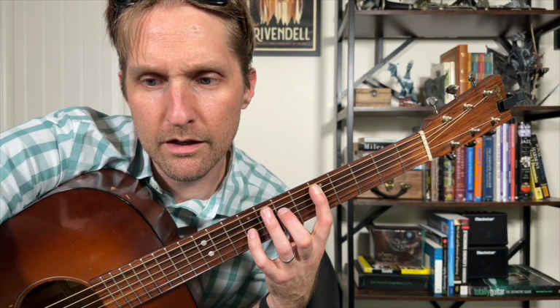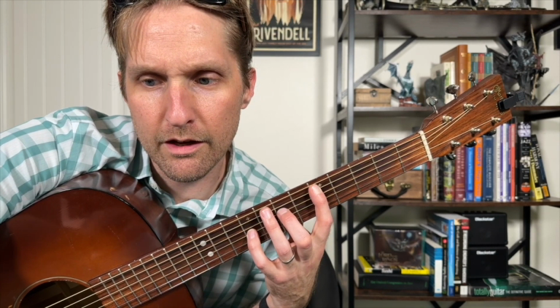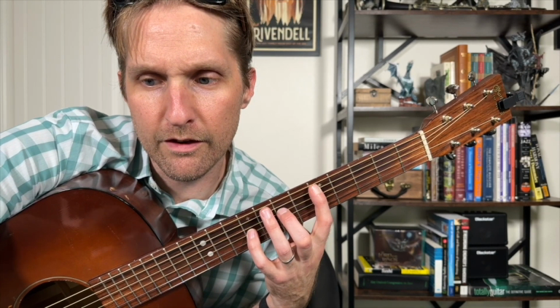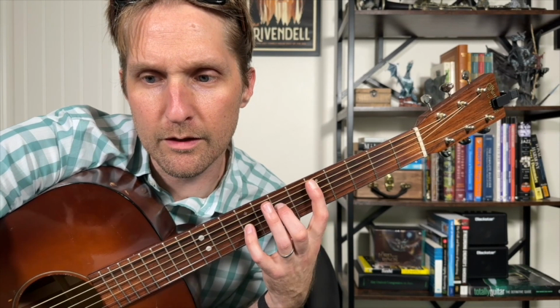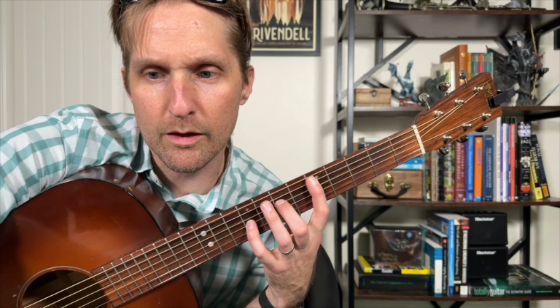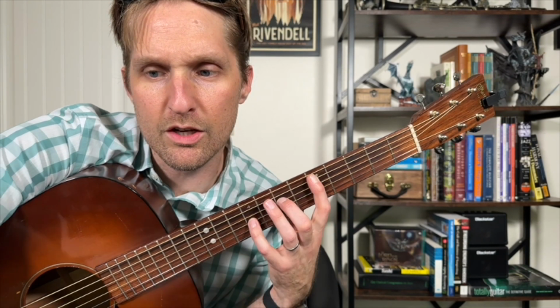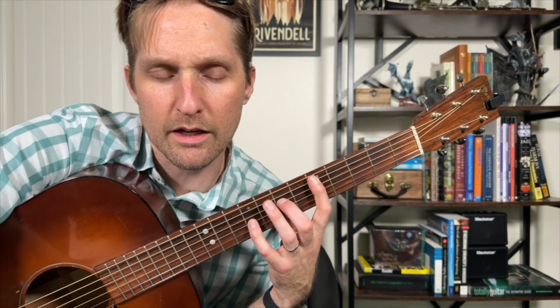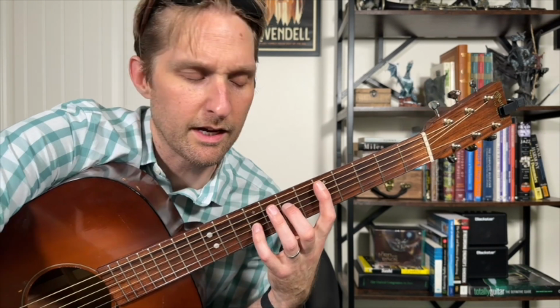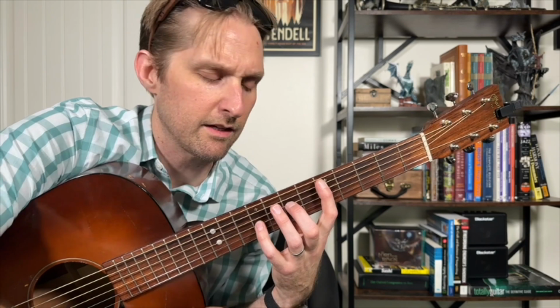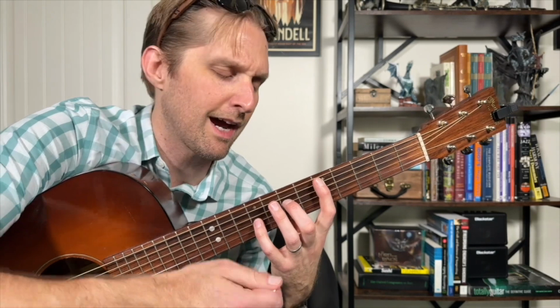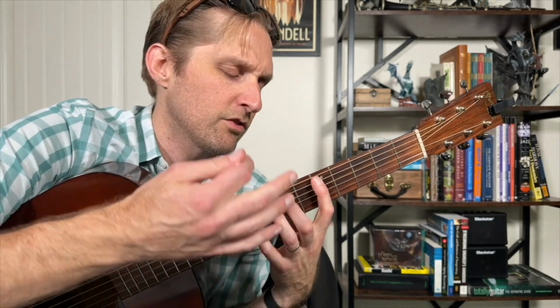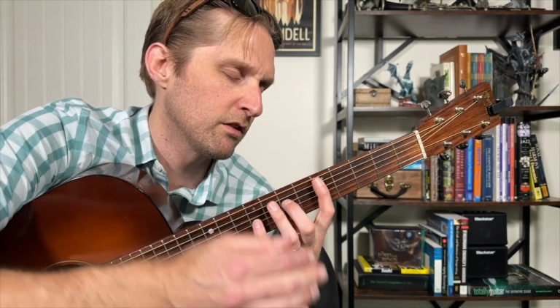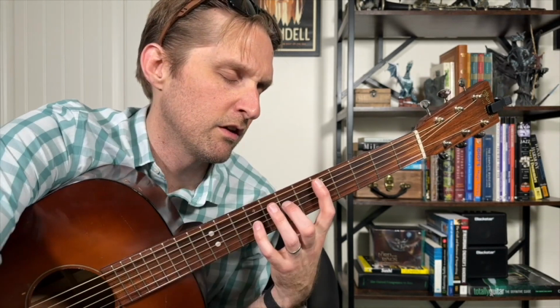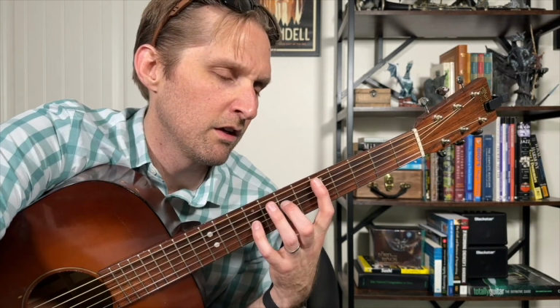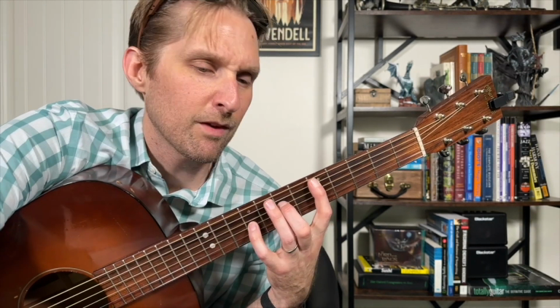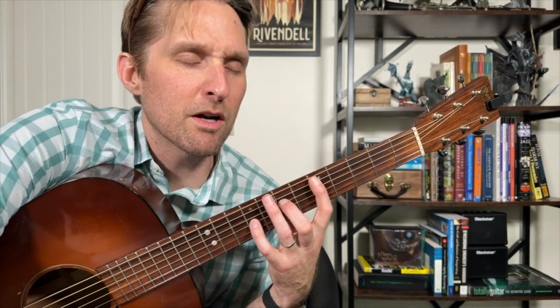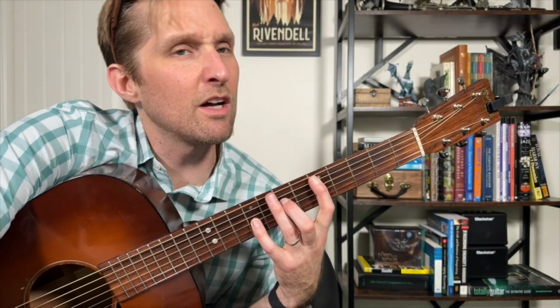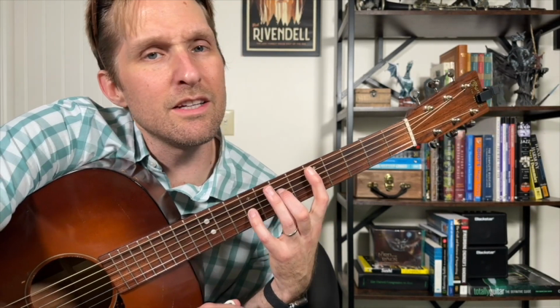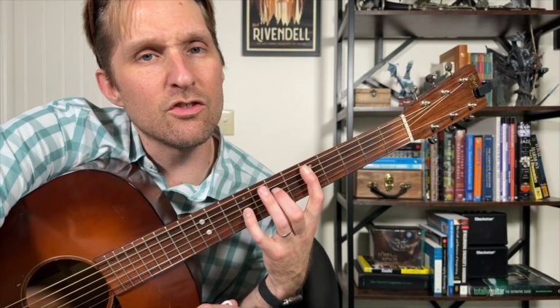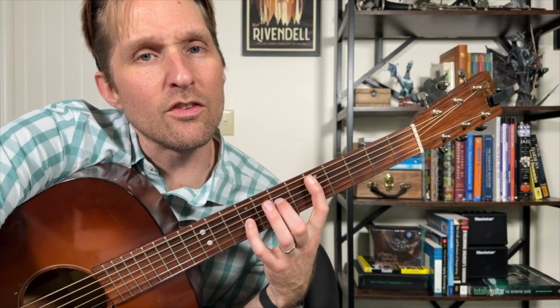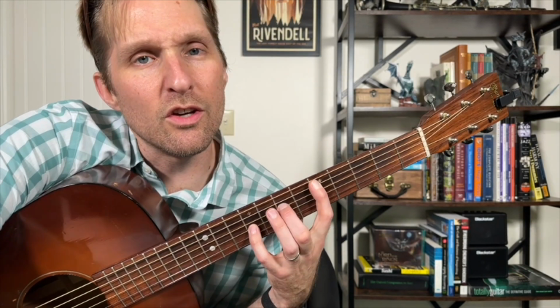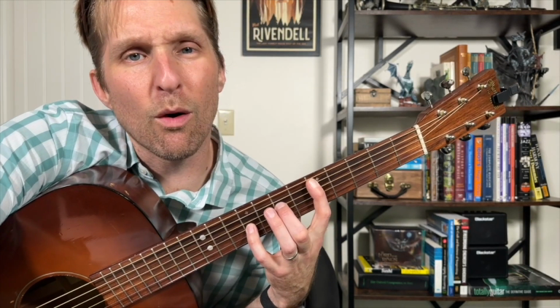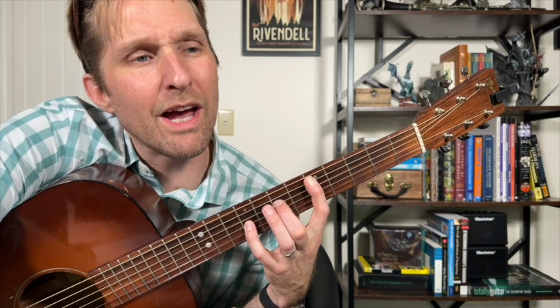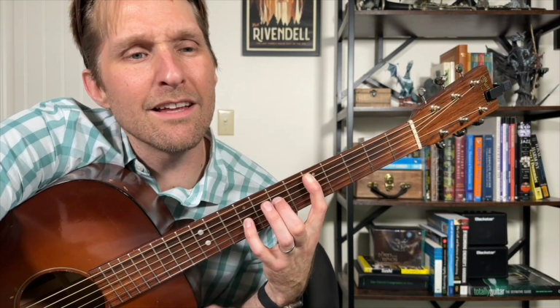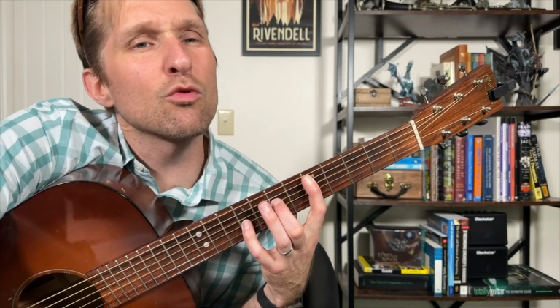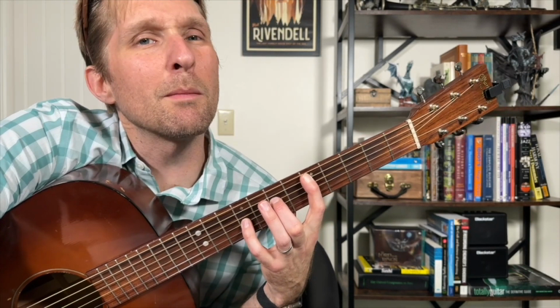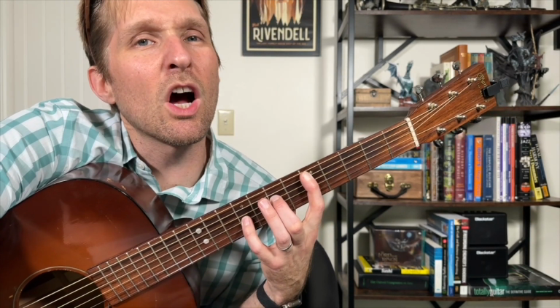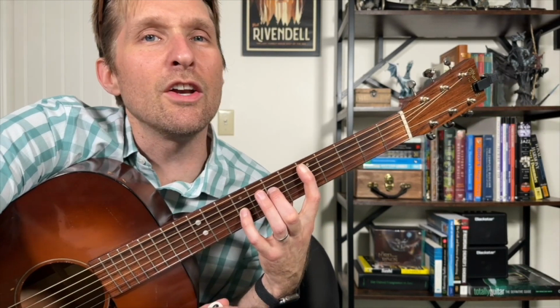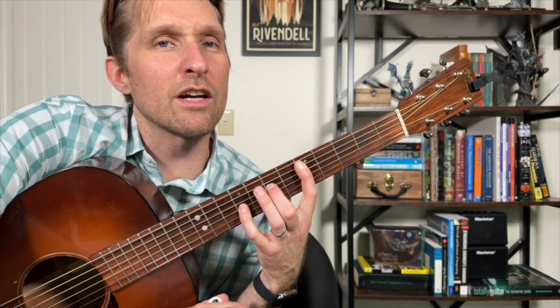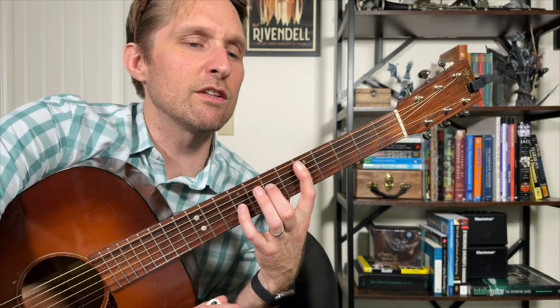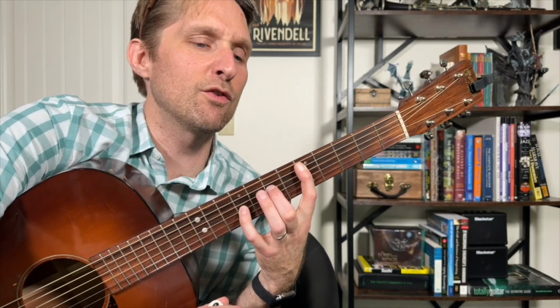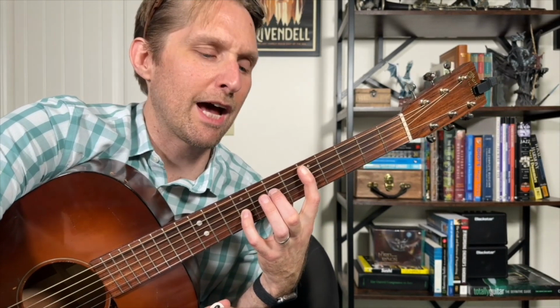I'm going to call it a D sus two, okay? This is what I'm going to call it — you're going to have to live with that.